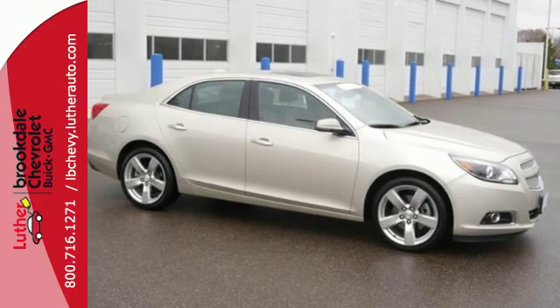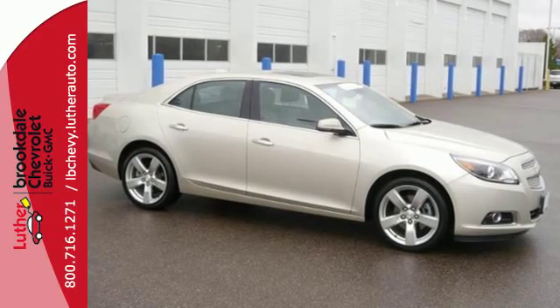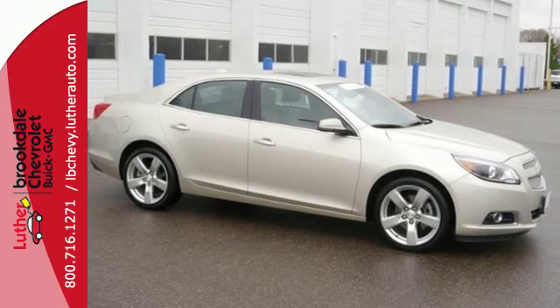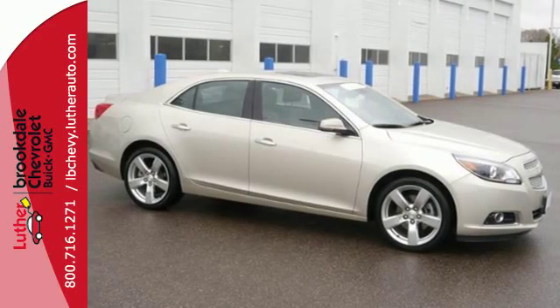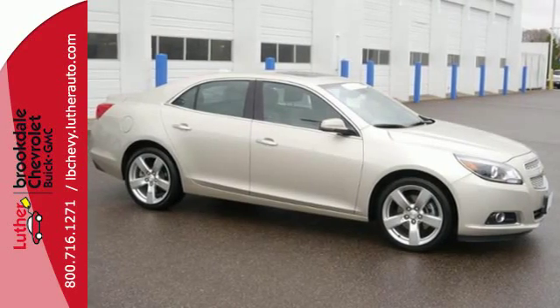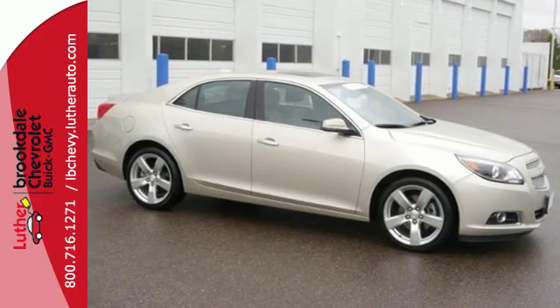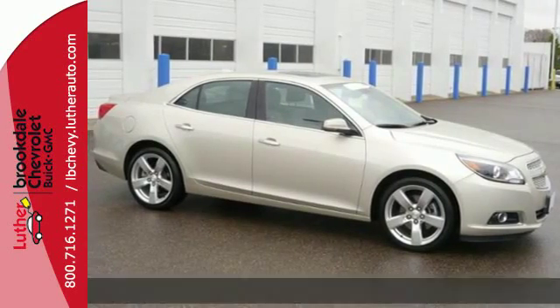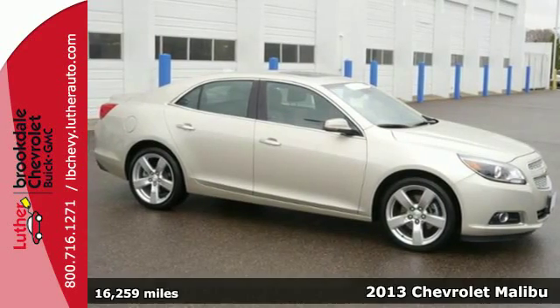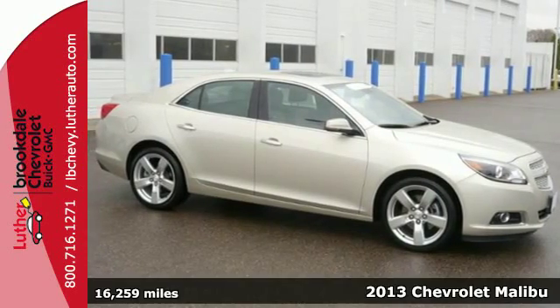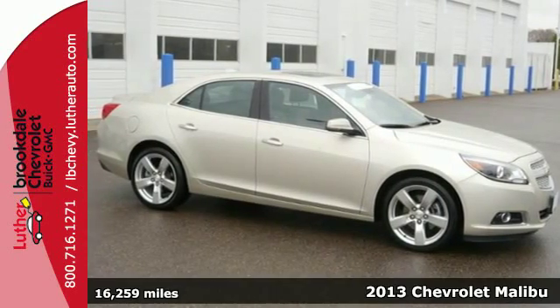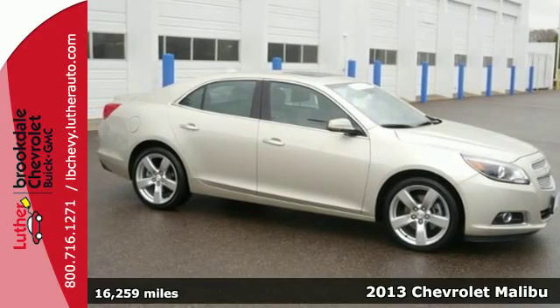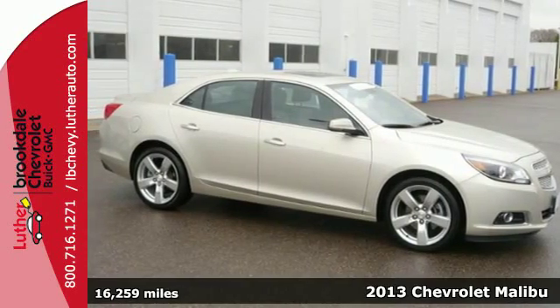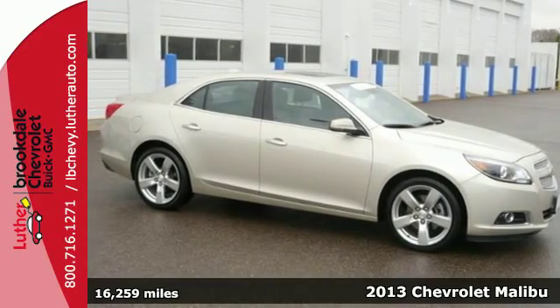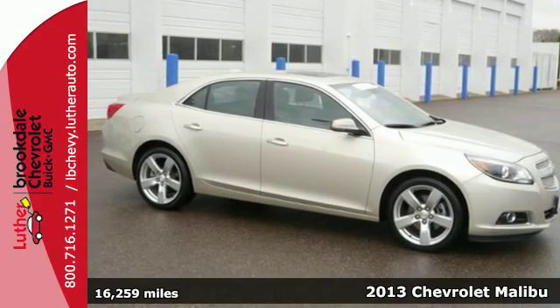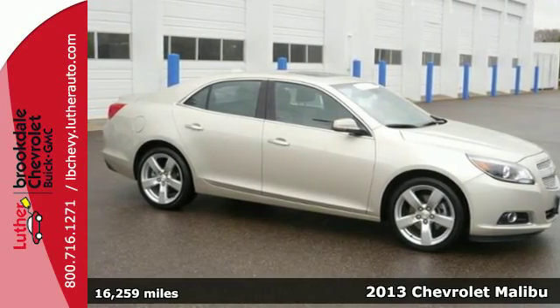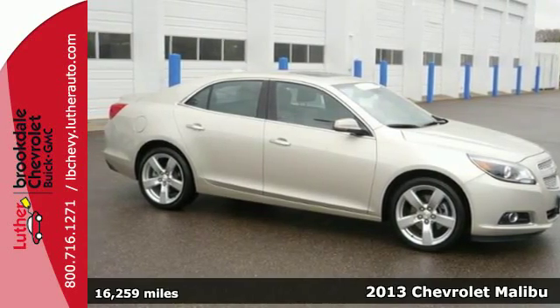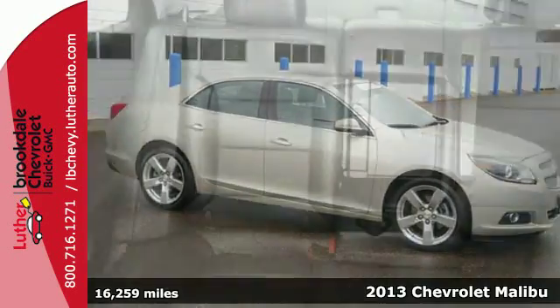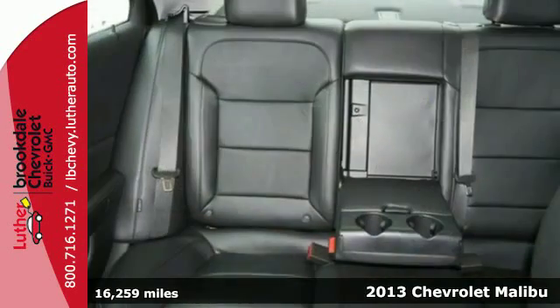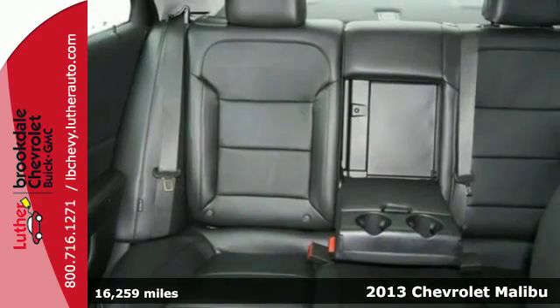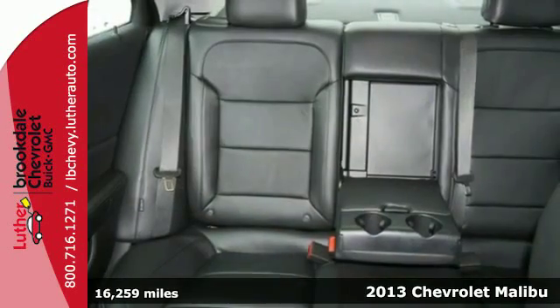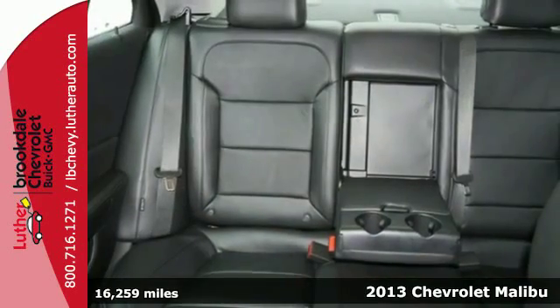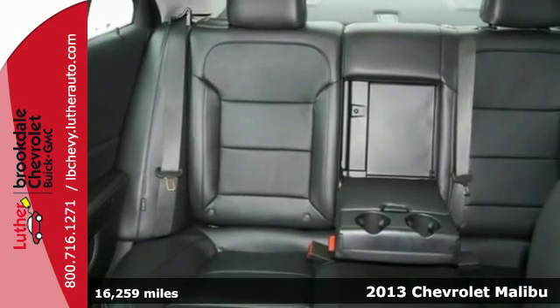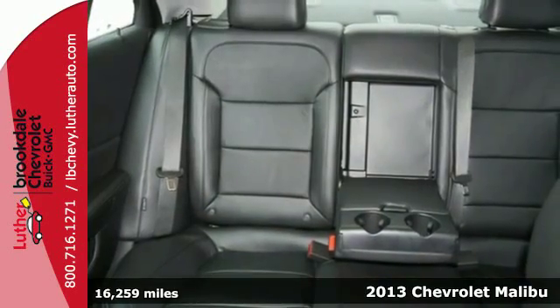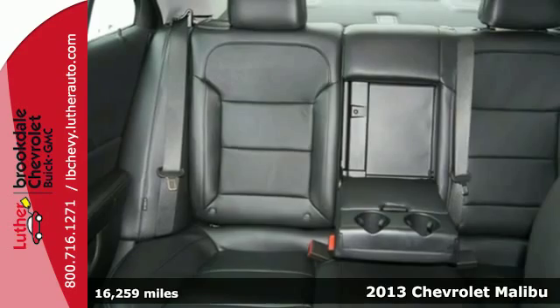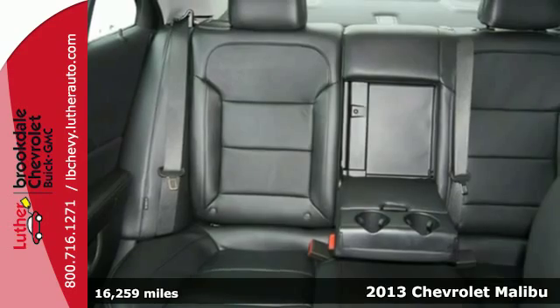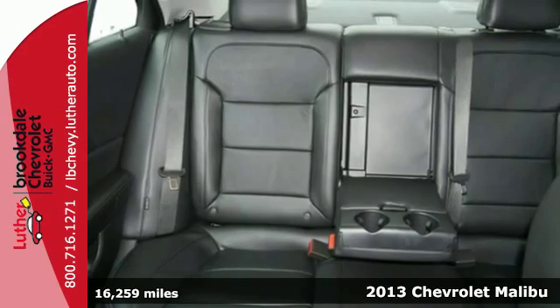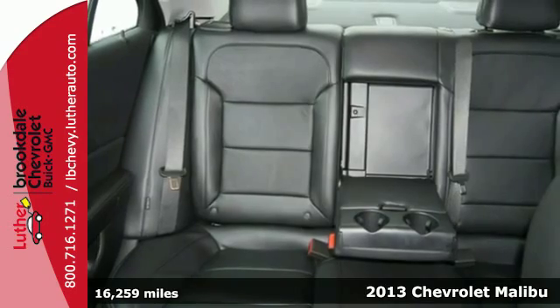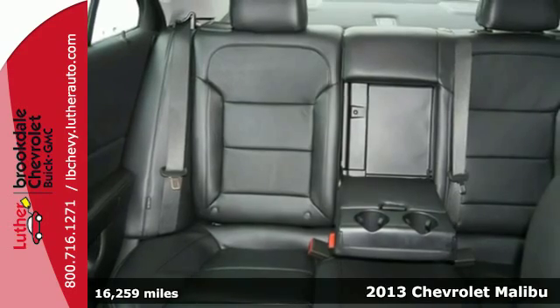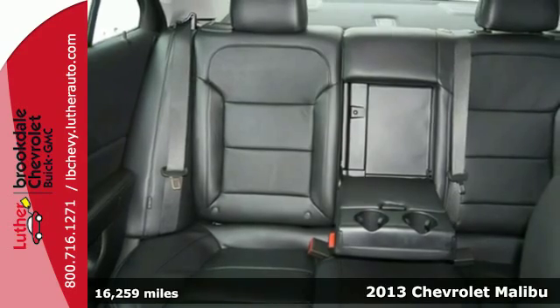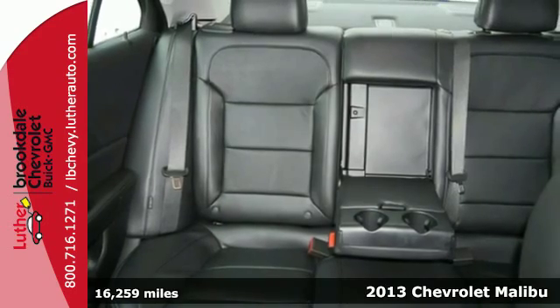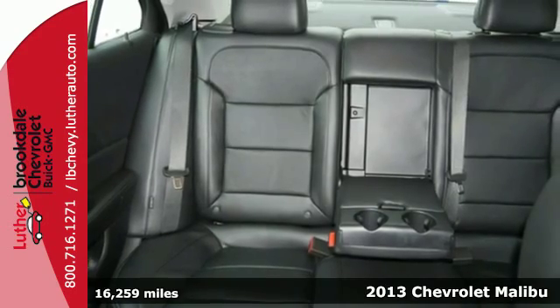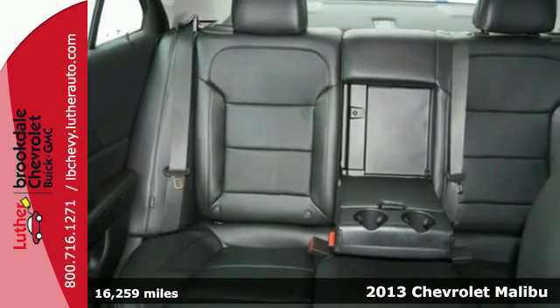It's a 2013 Chevrolet Malibu. This Malibu is a tried and true everyday mid-size sedan.